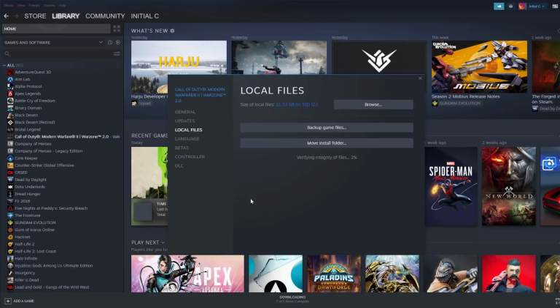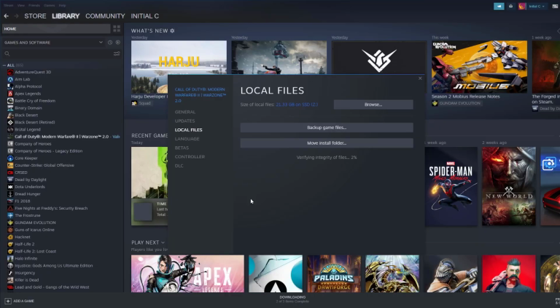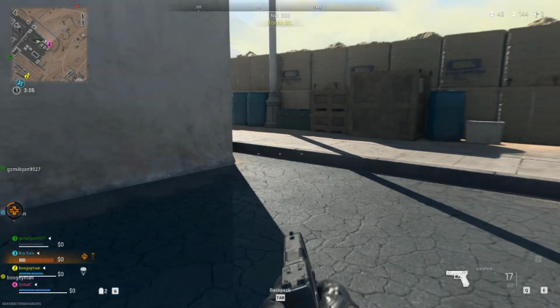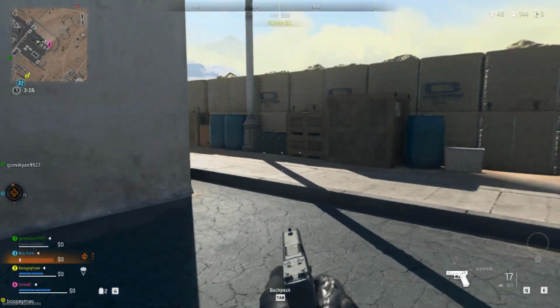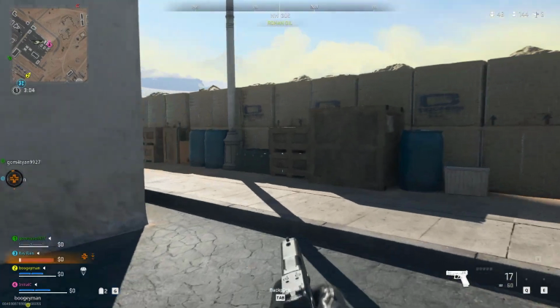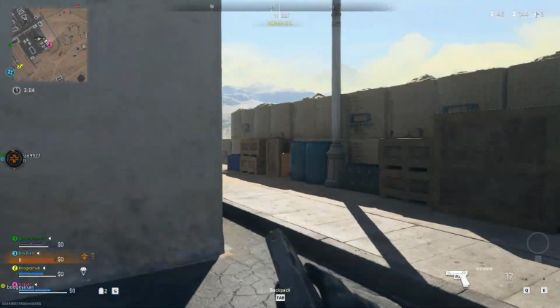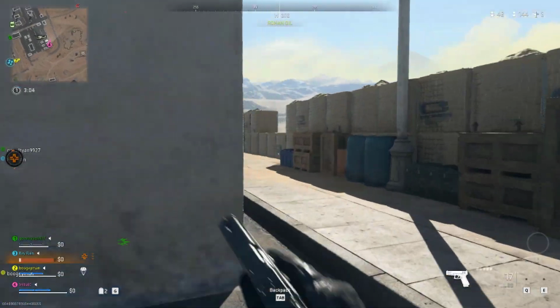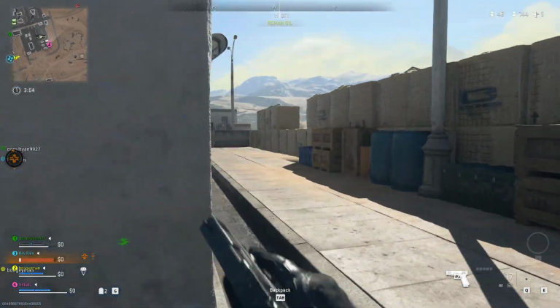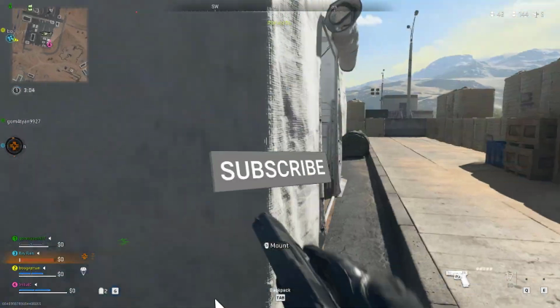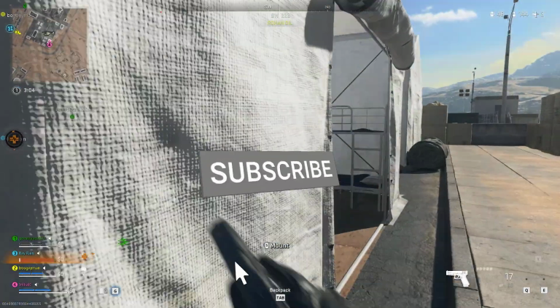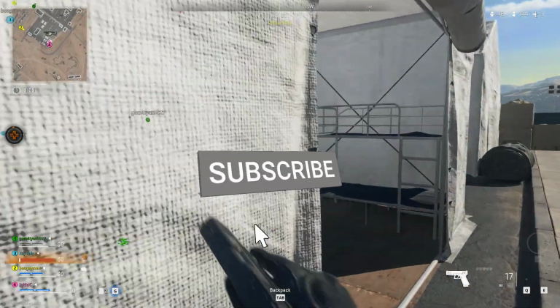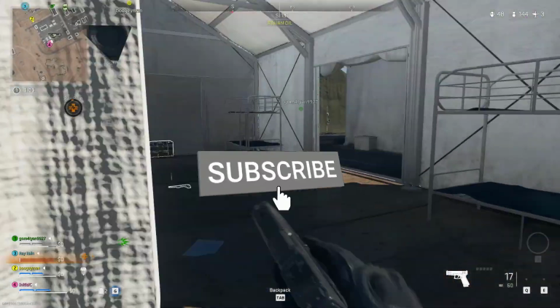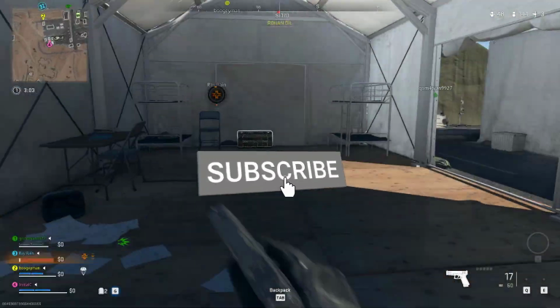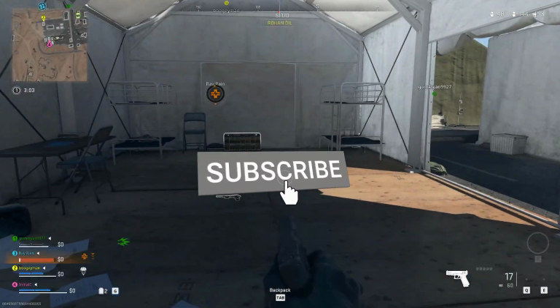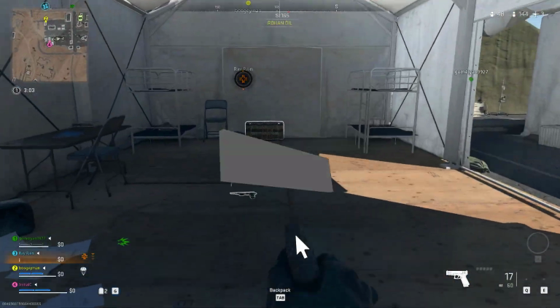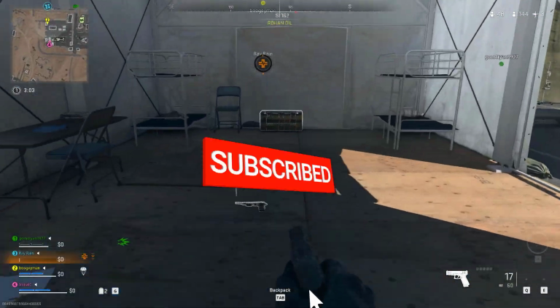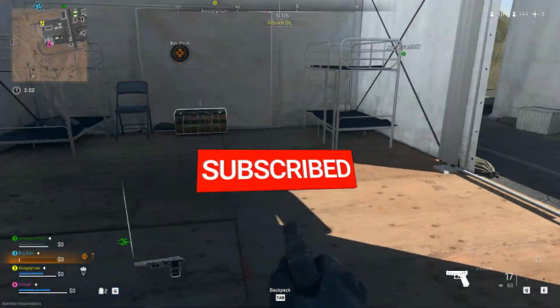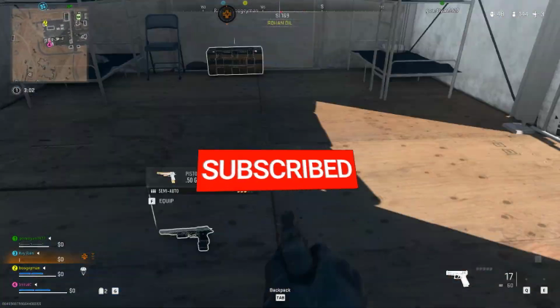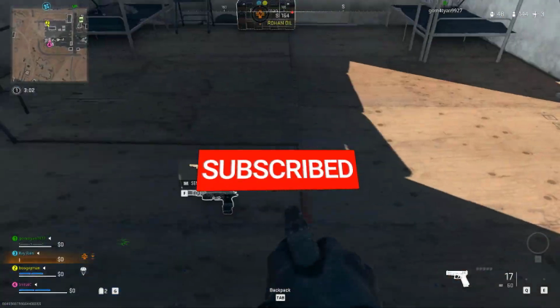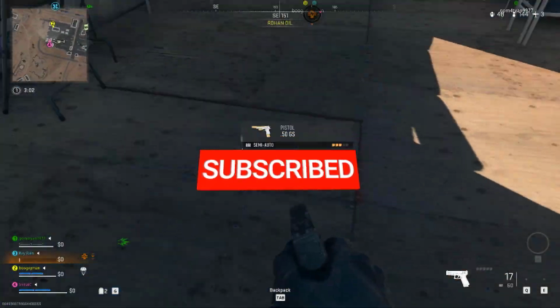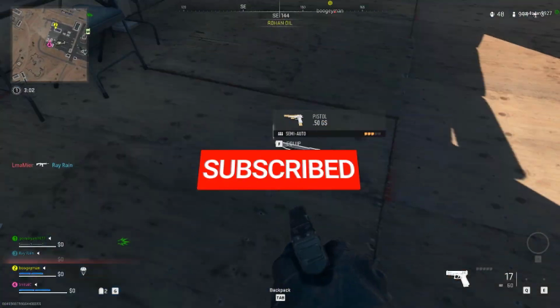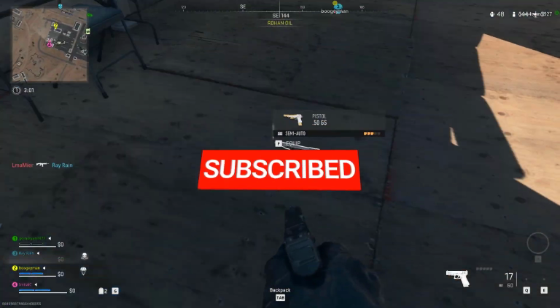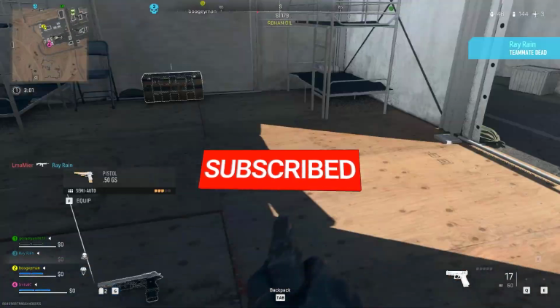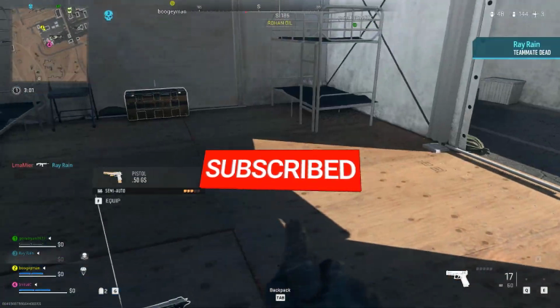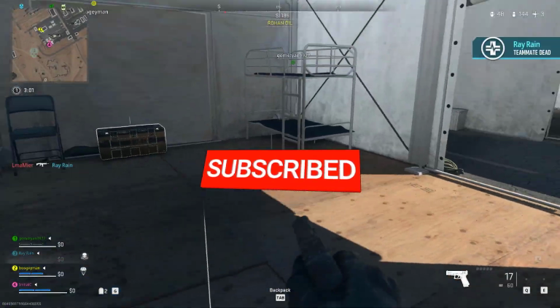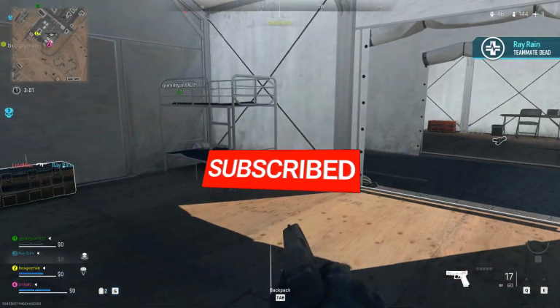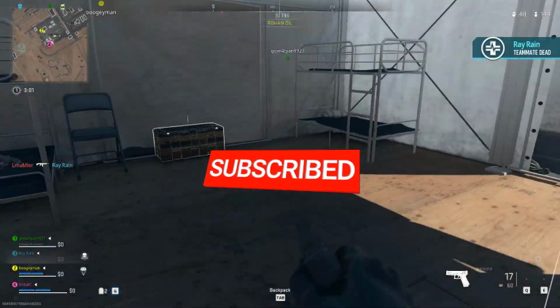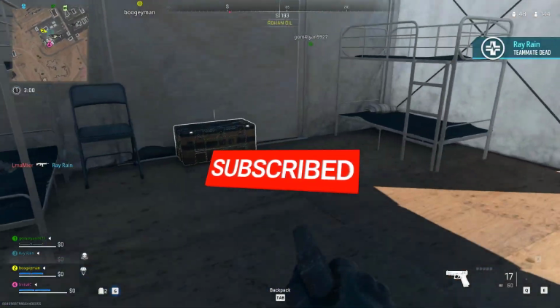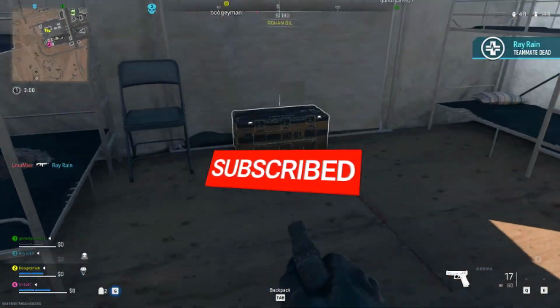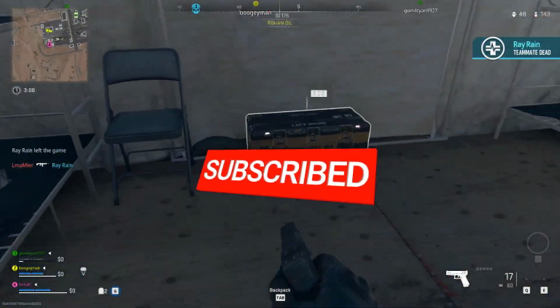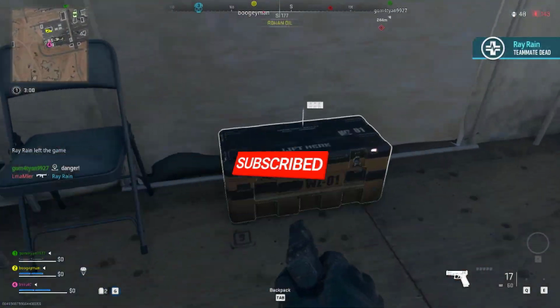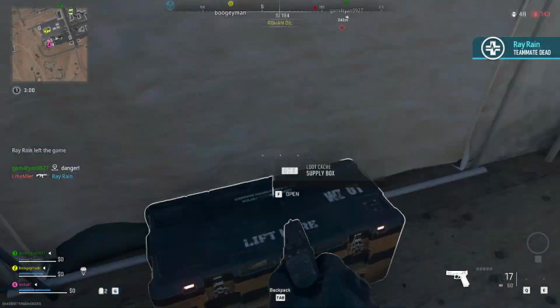I hope that this guide has been helpful to you. Please don't forget to support the channel by subscribing.